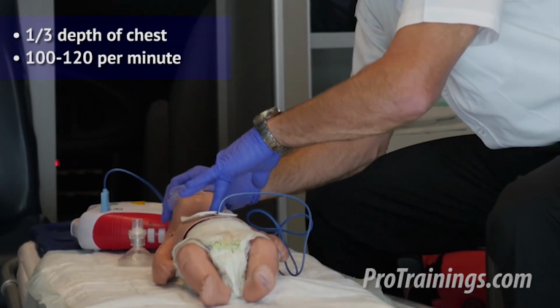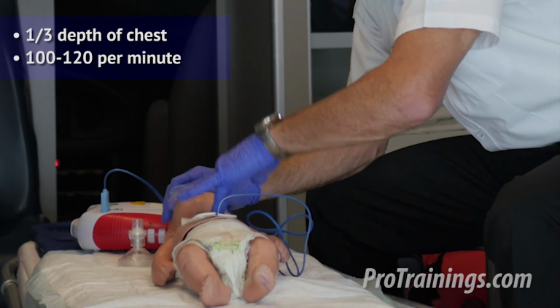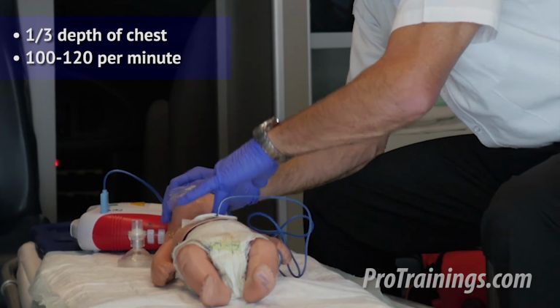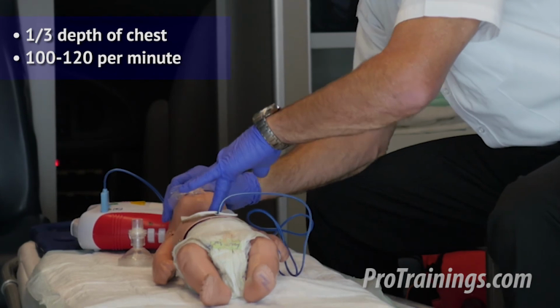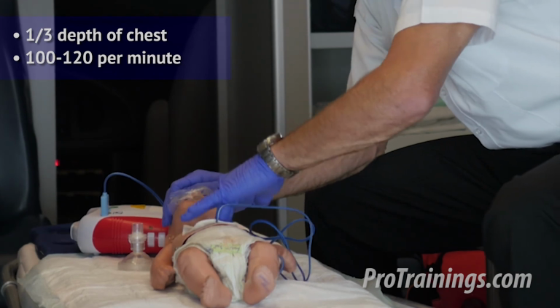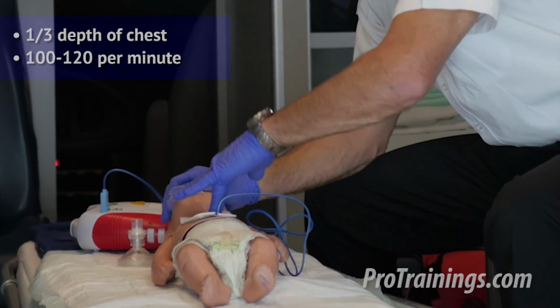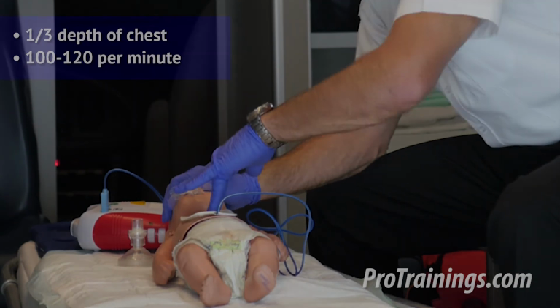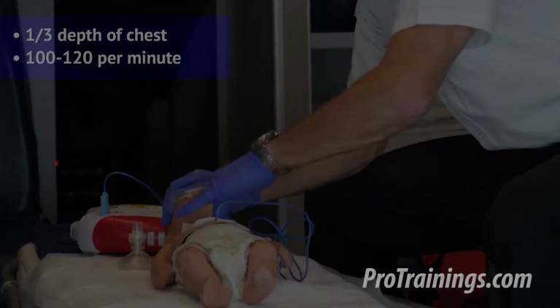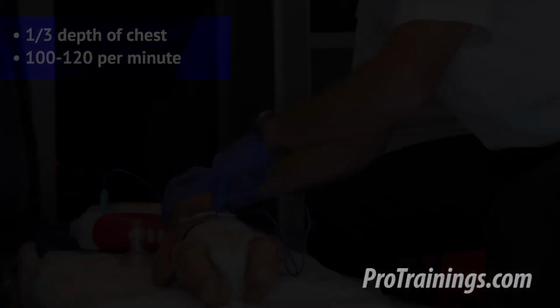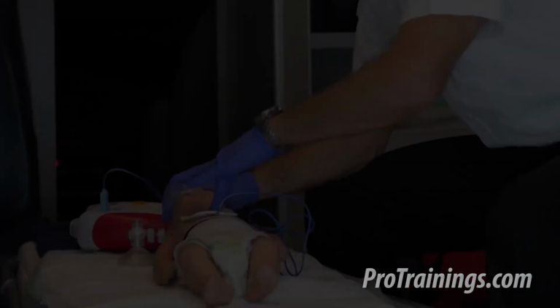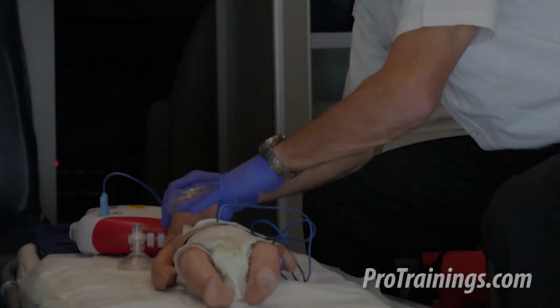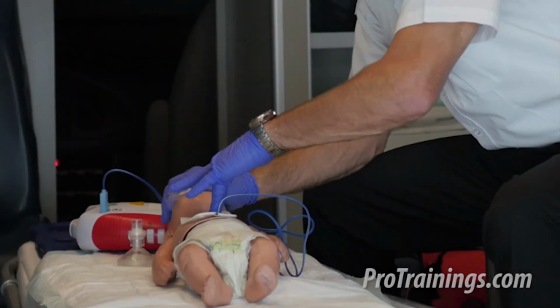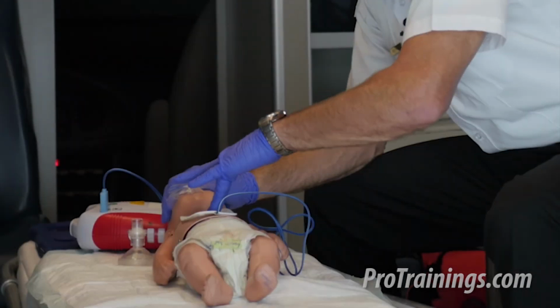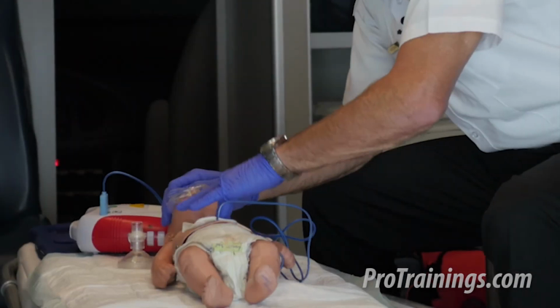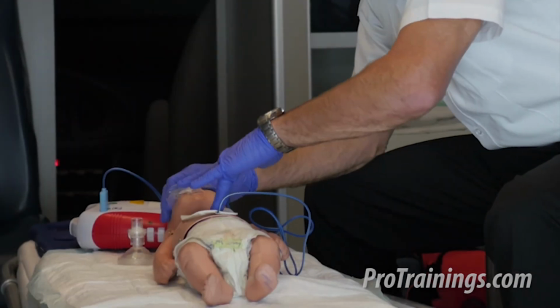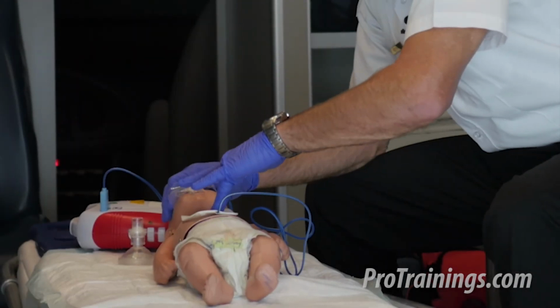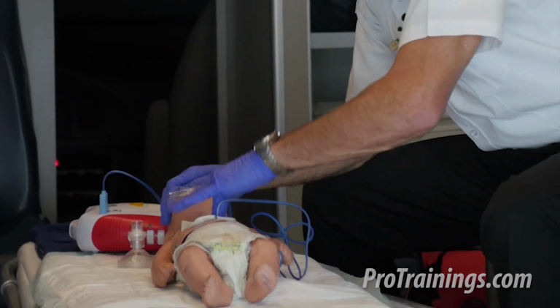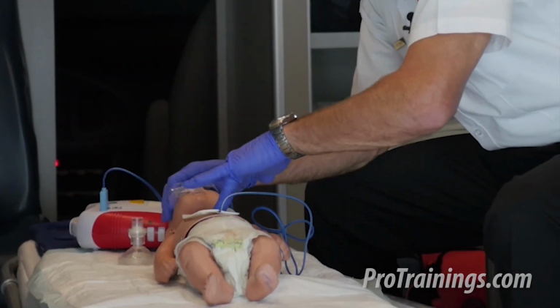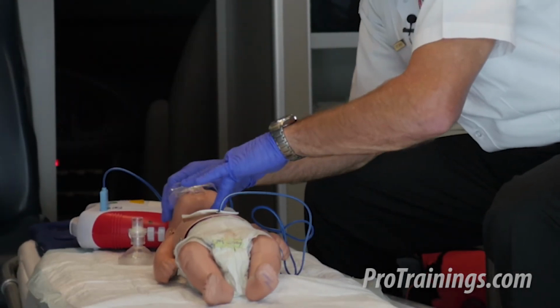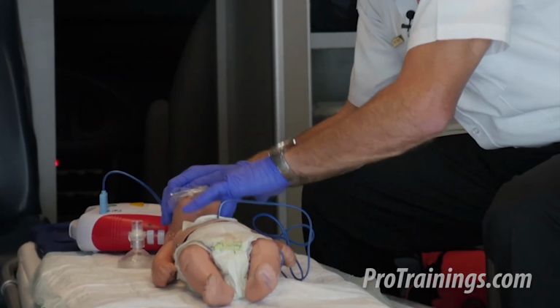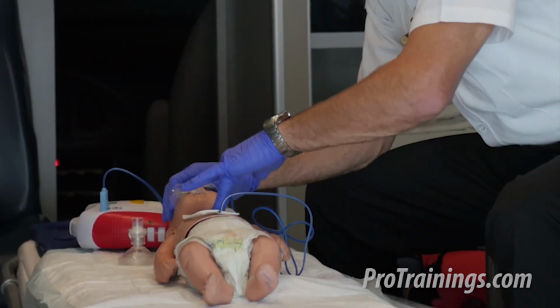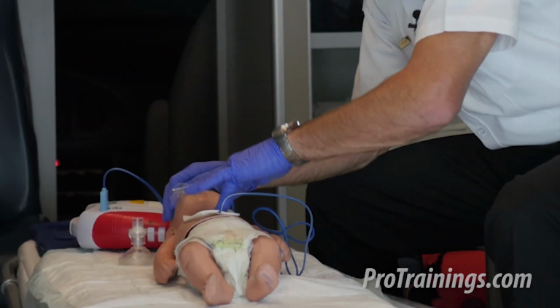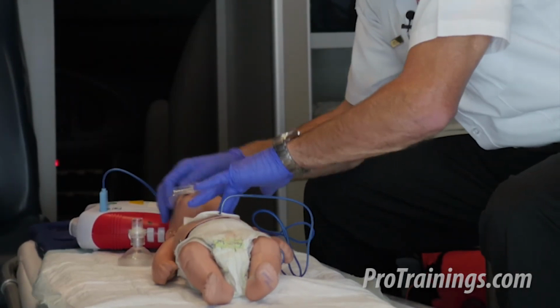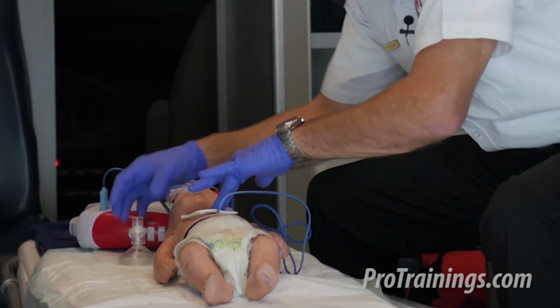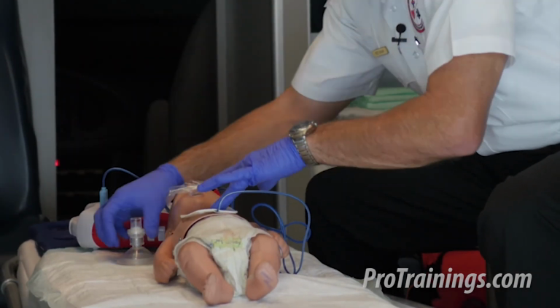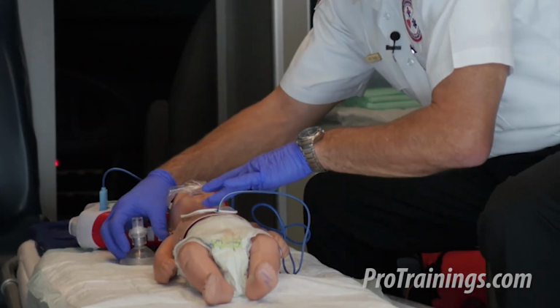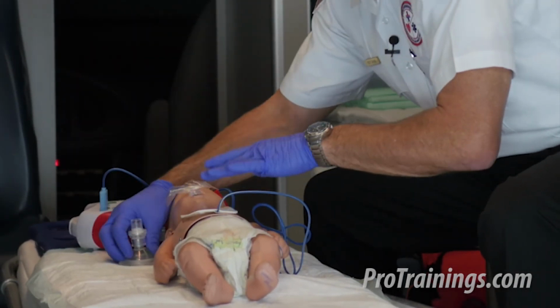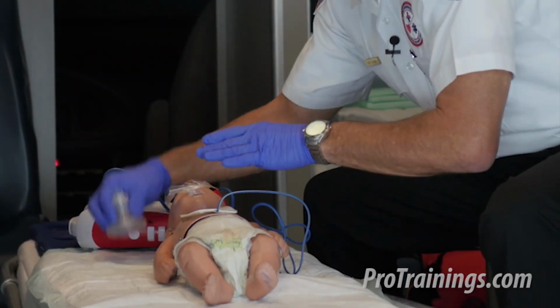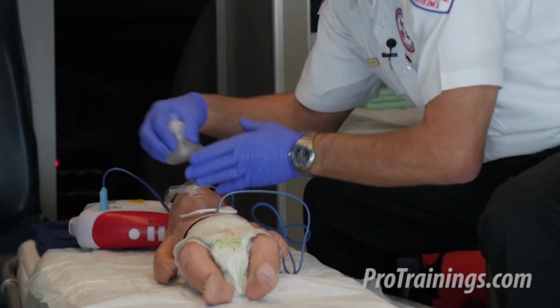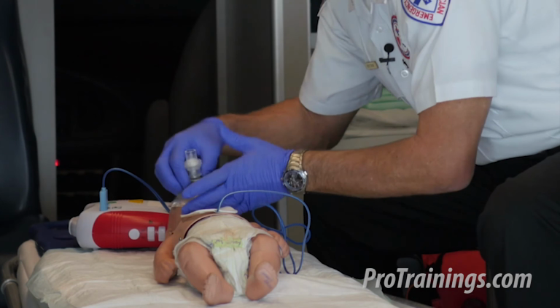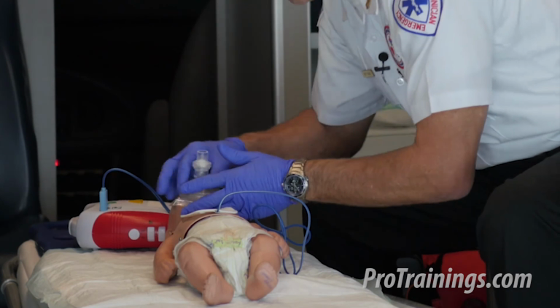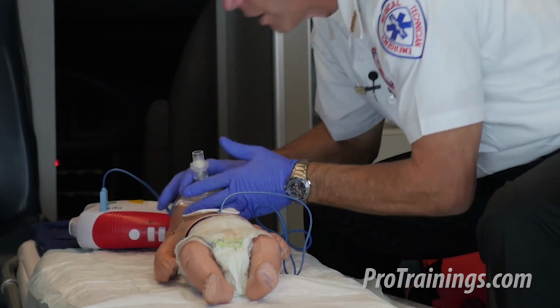Continuing compressions: 8, 9, 10 ... 26, 27, 28, 29, 30, followed by two more rescue breaths.